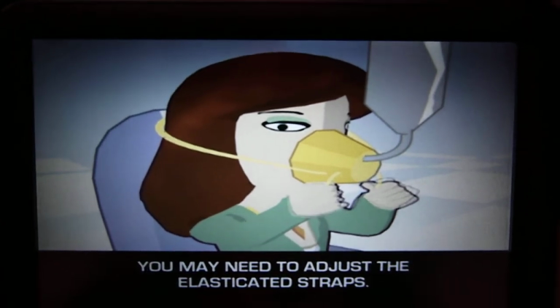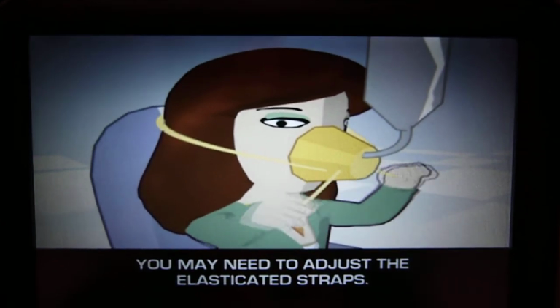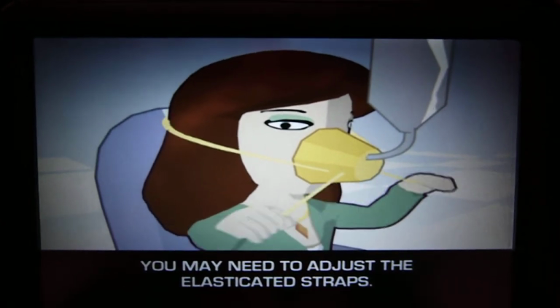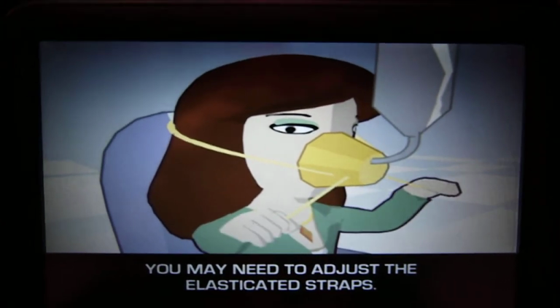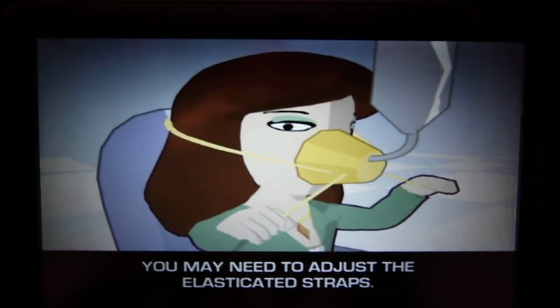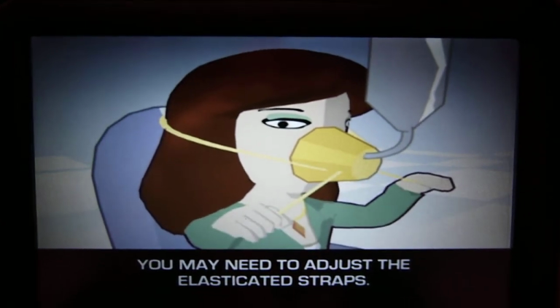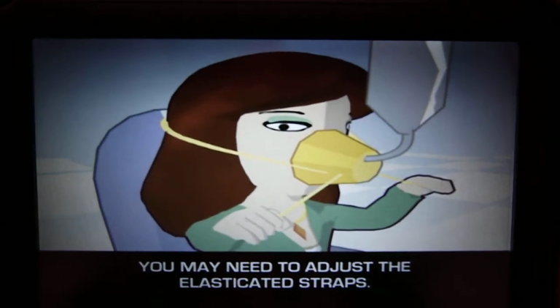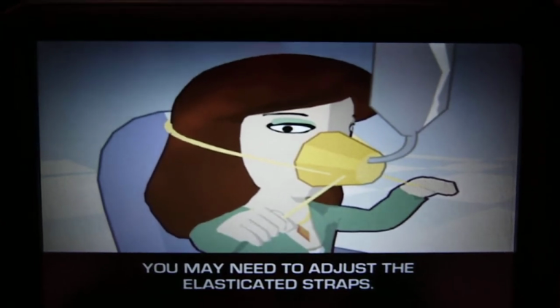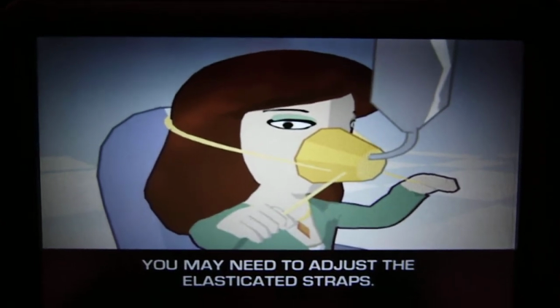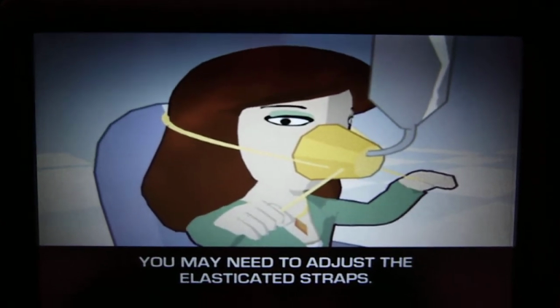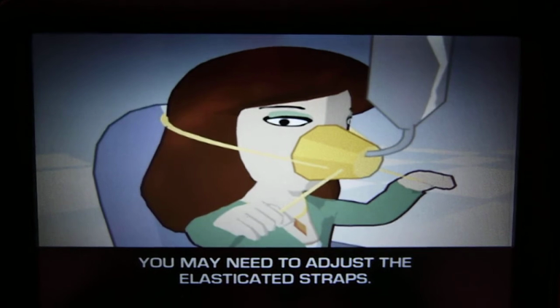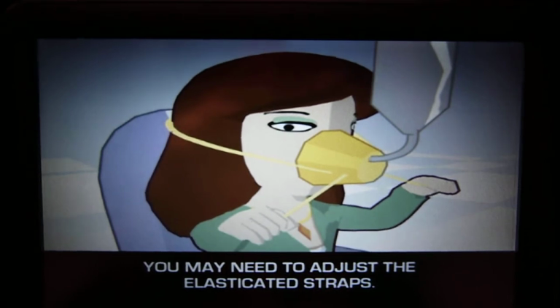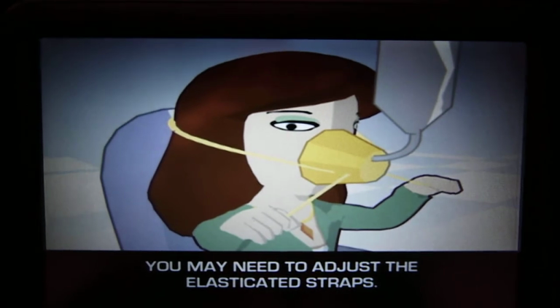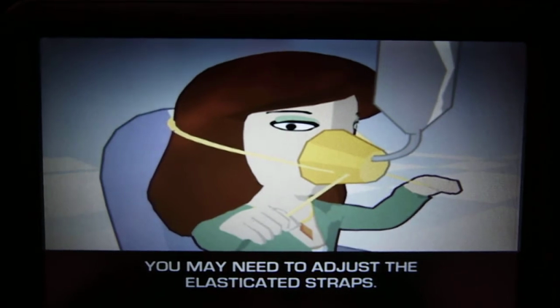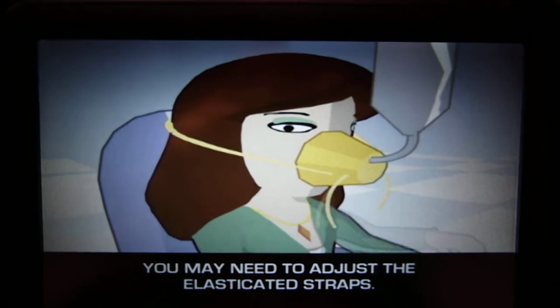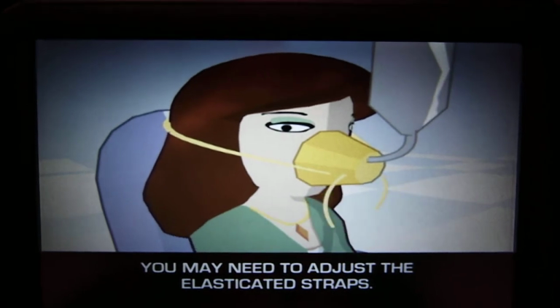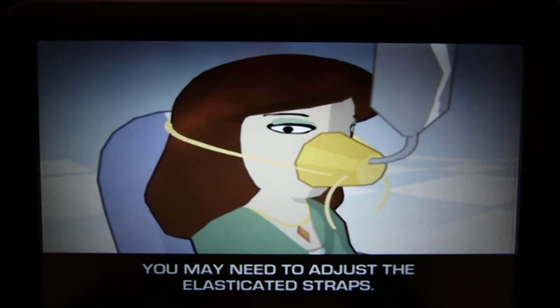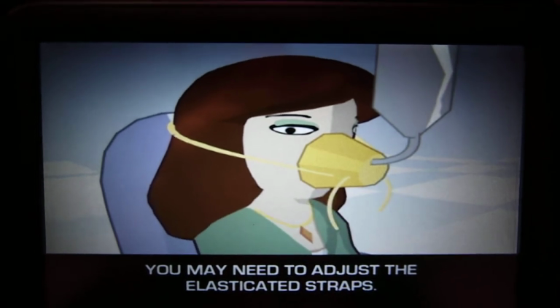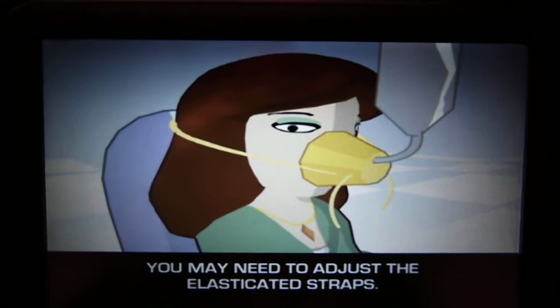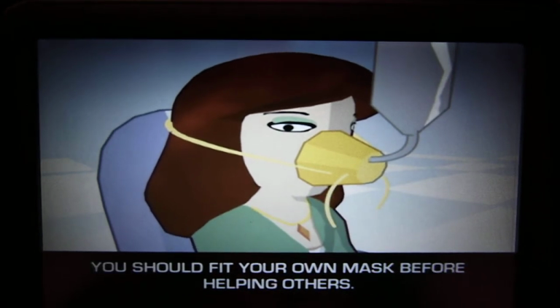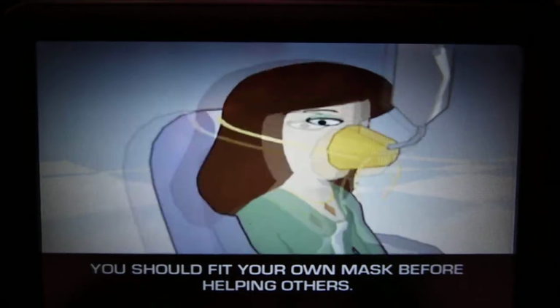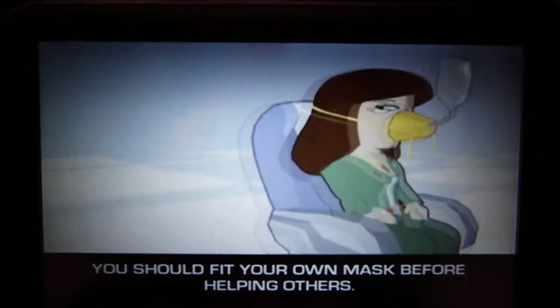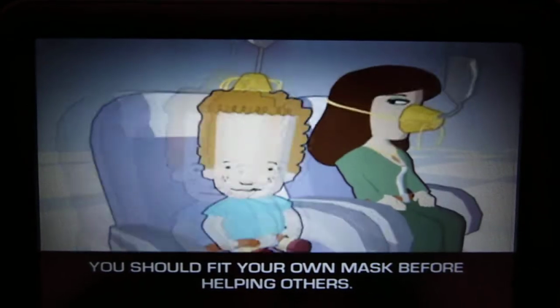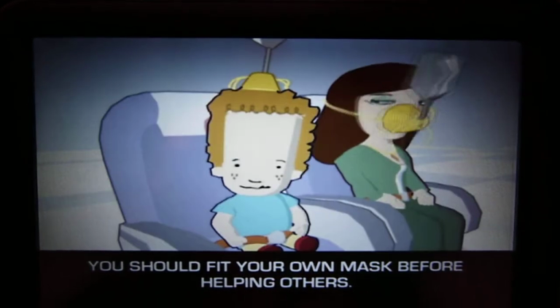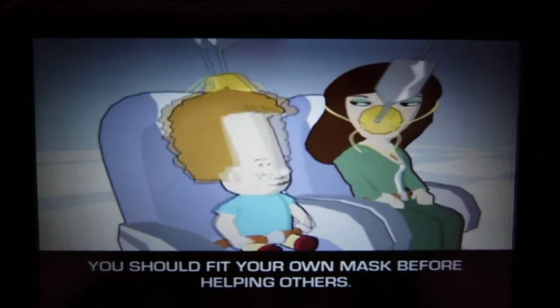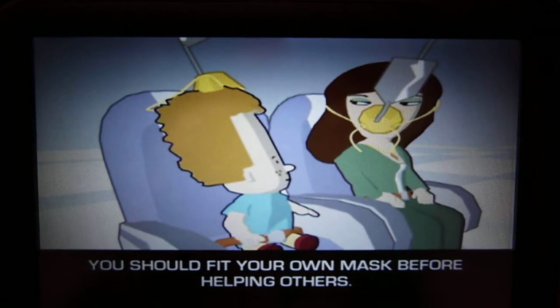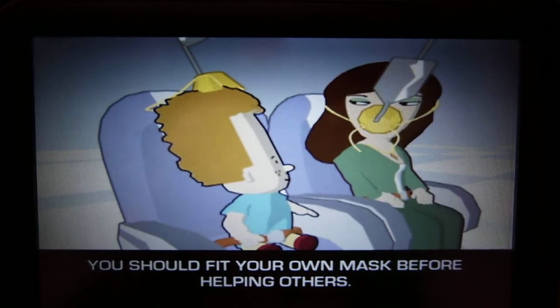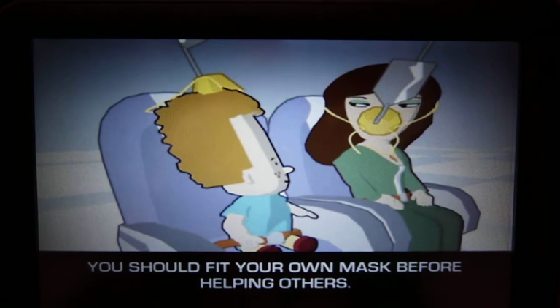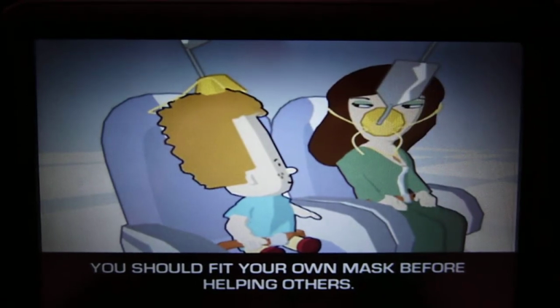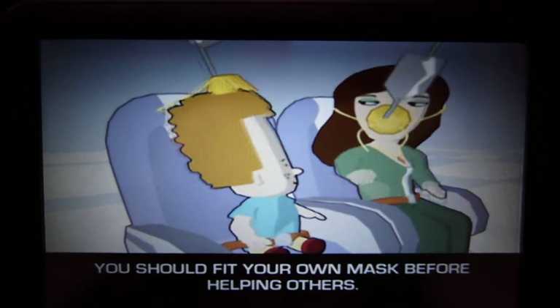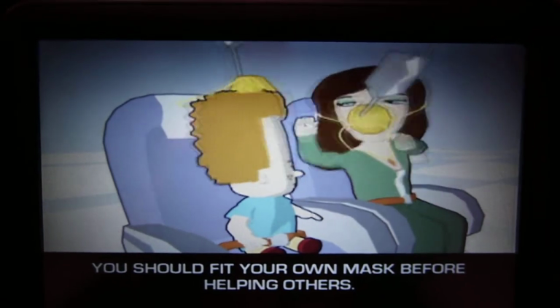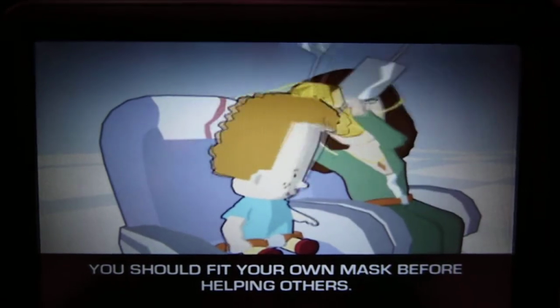You may need to adjust the elasticated strap. You should fit your own mask before helping others.